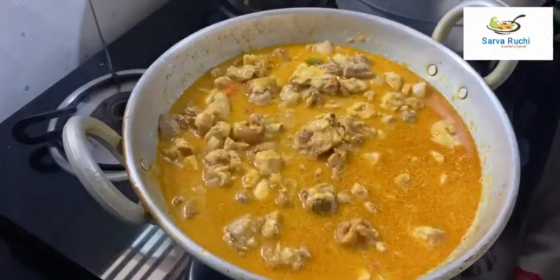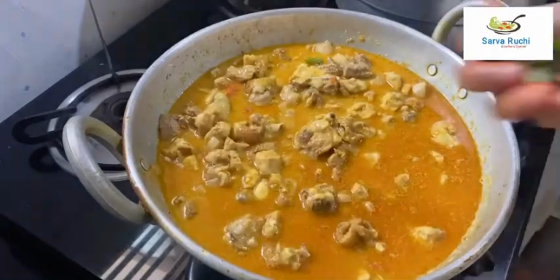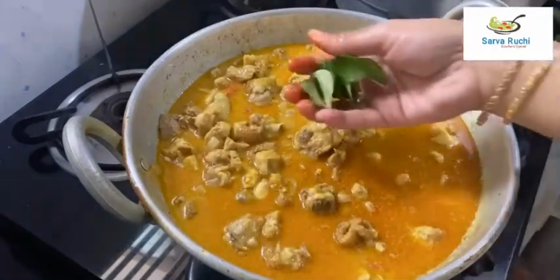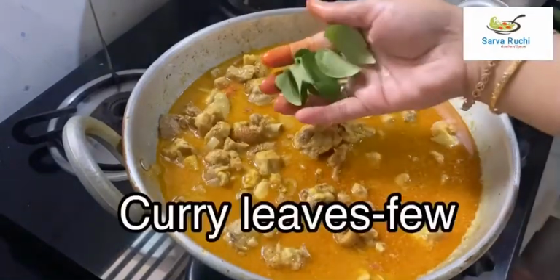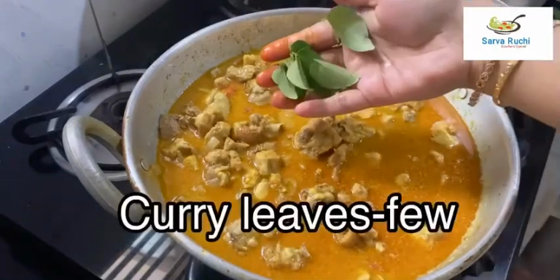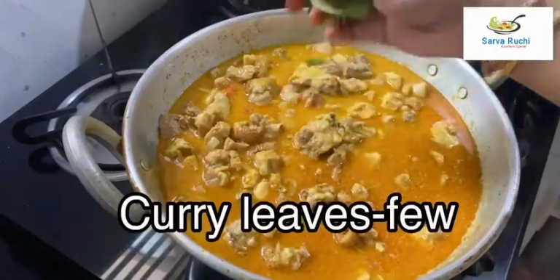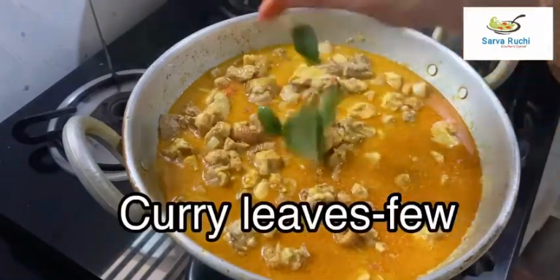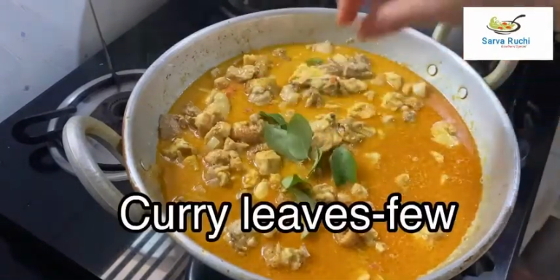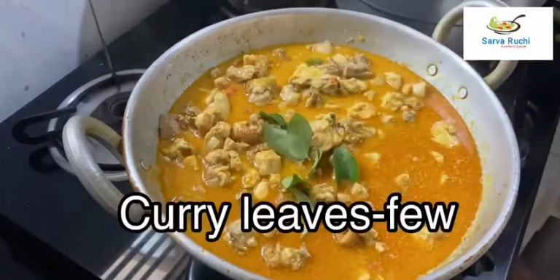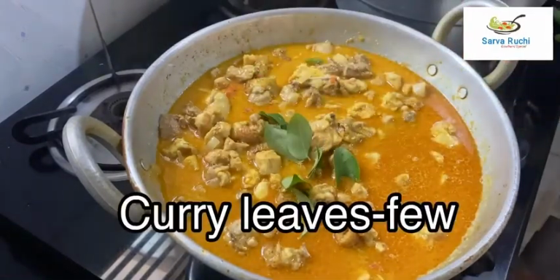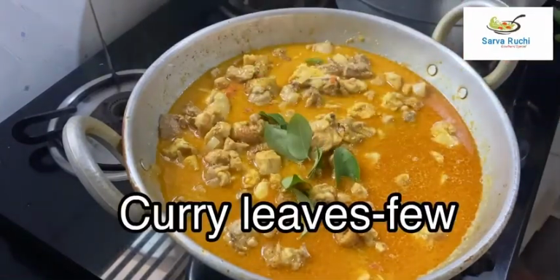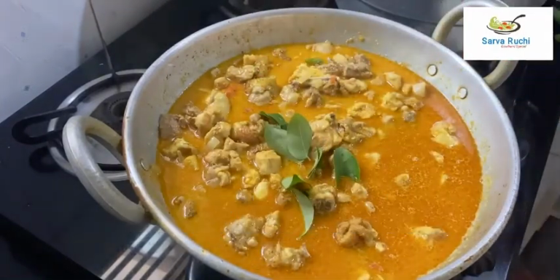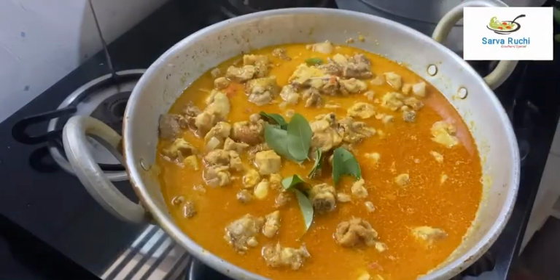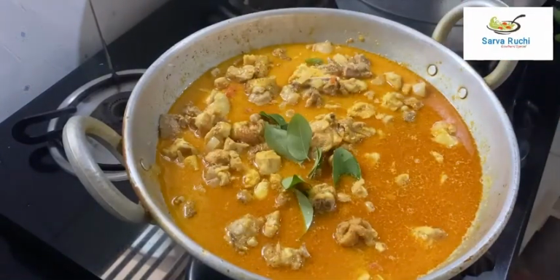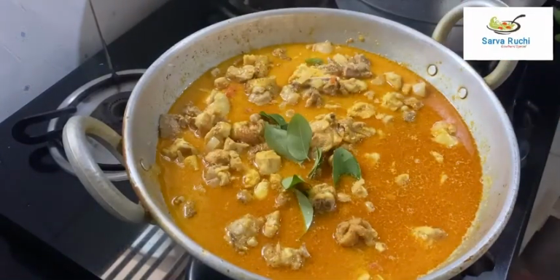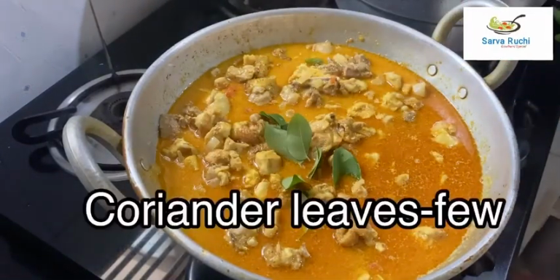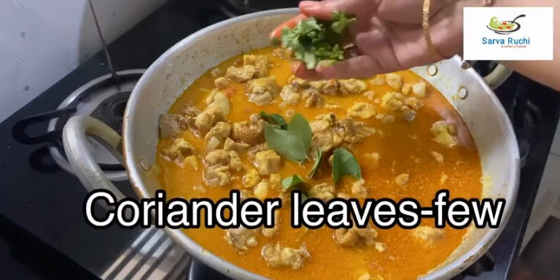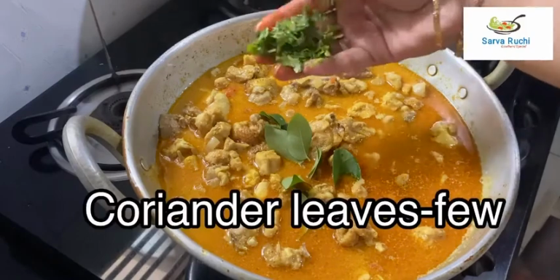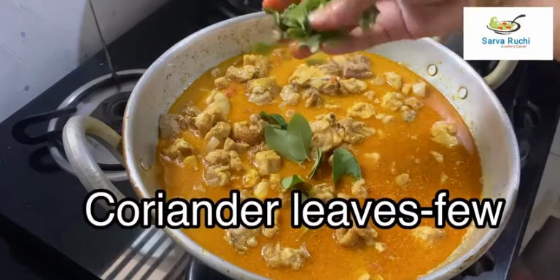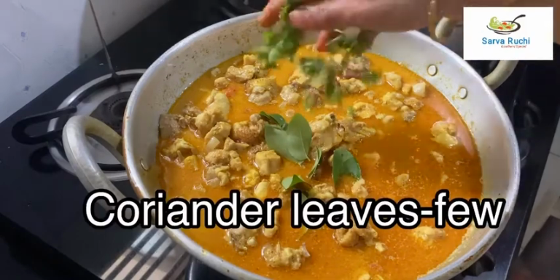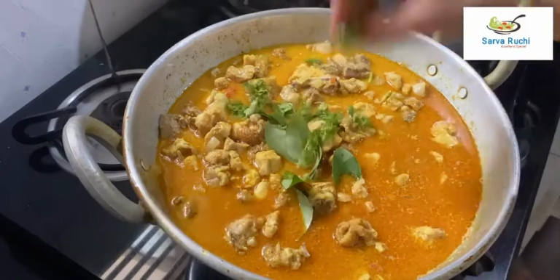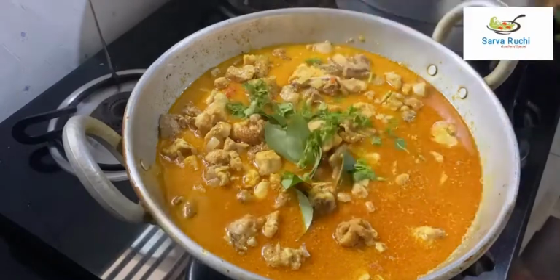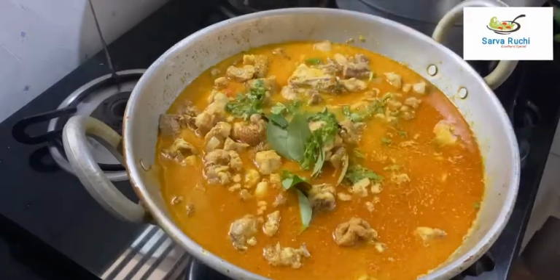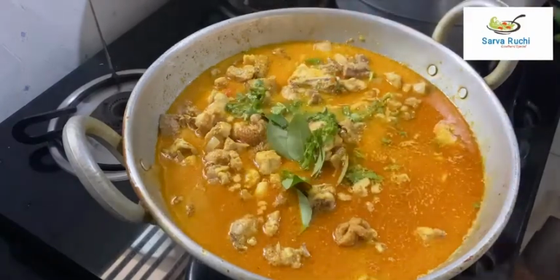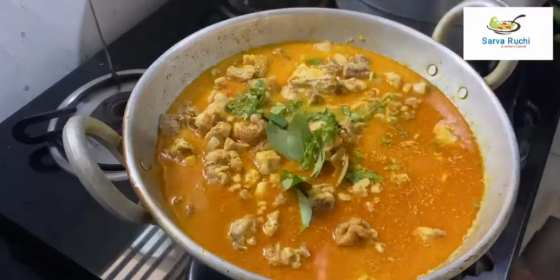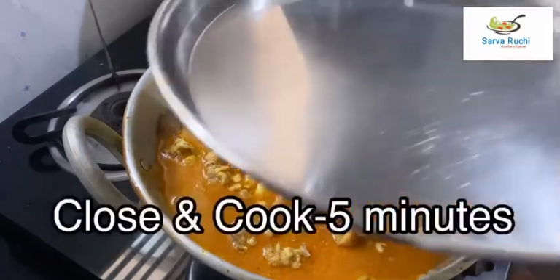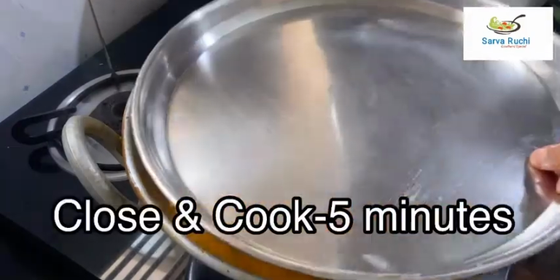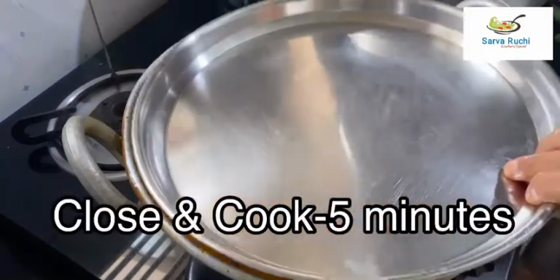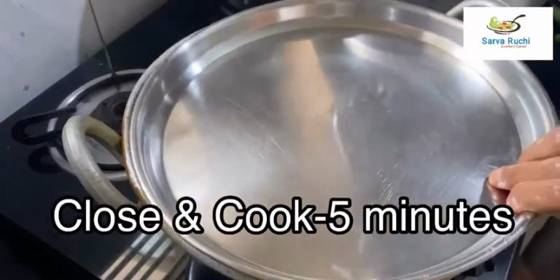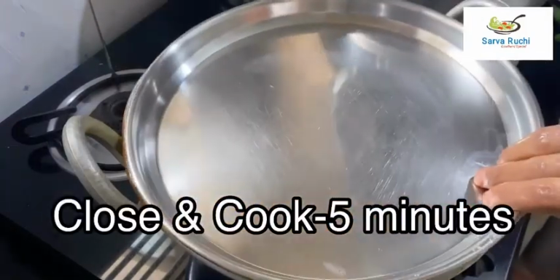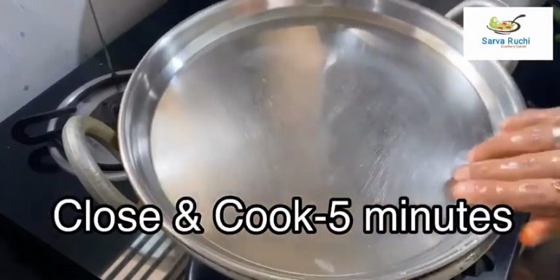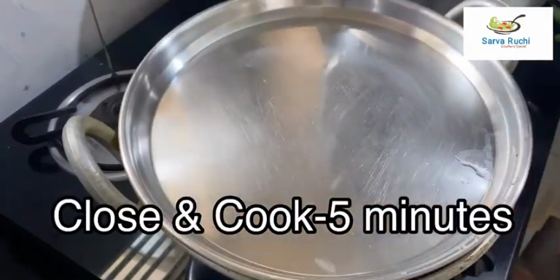Now add a few curry leaves and a few chopped coriander leaves. Close the lid and cook for 5 more minutes.